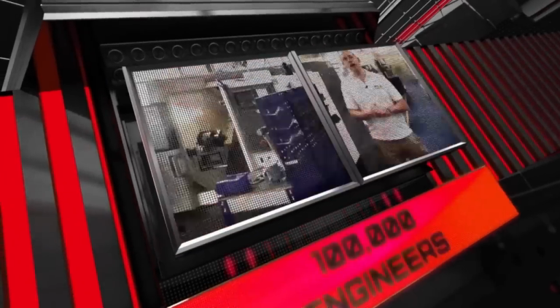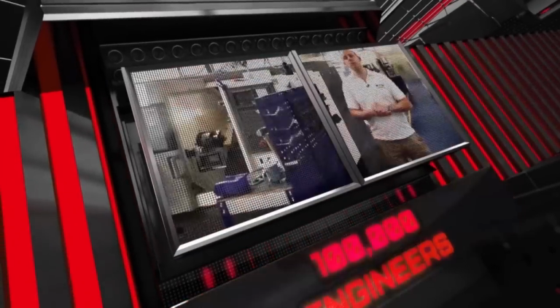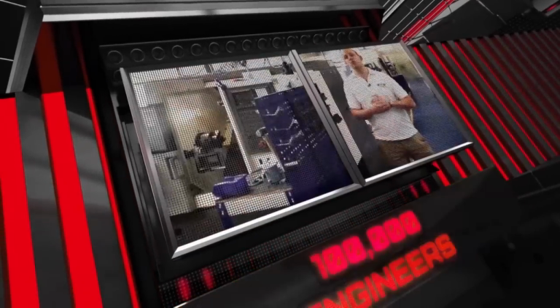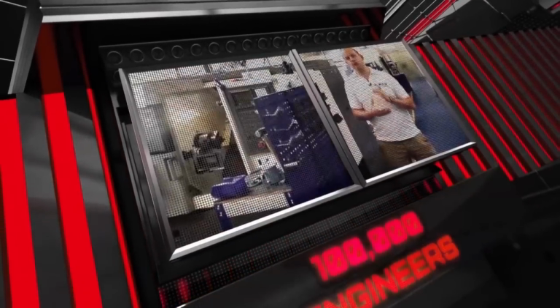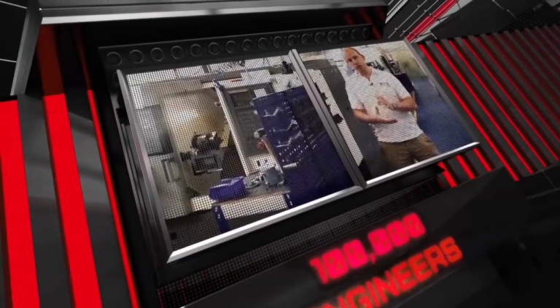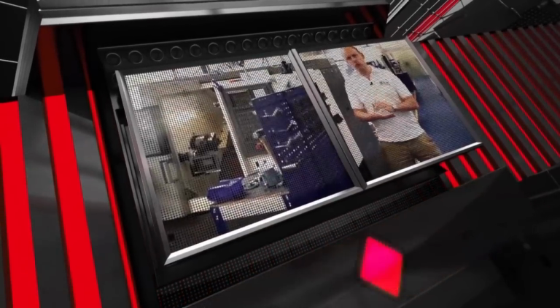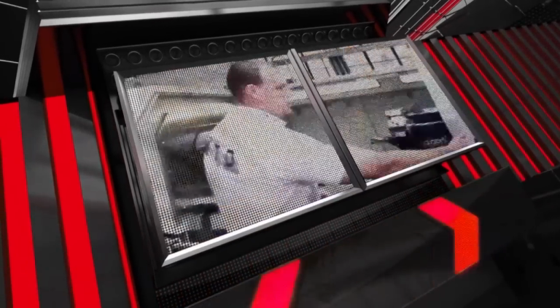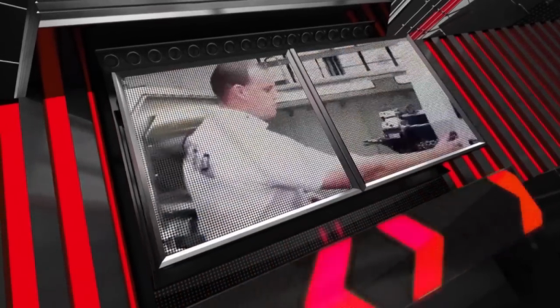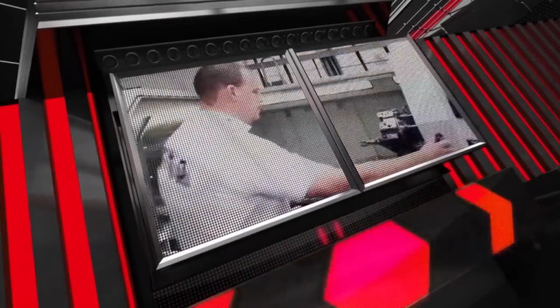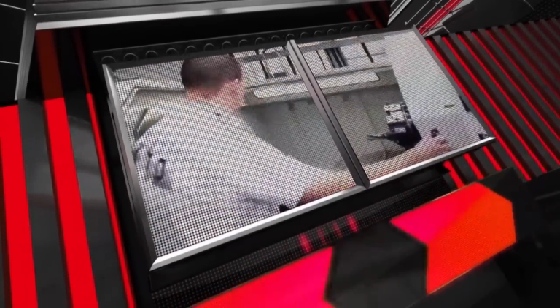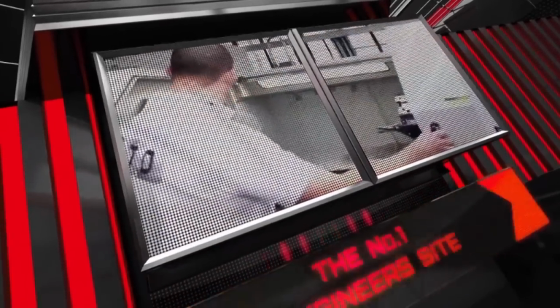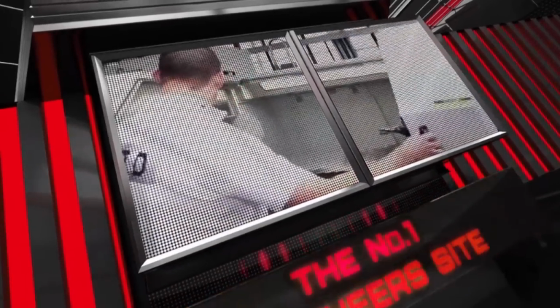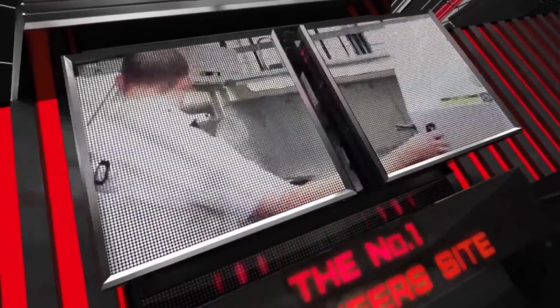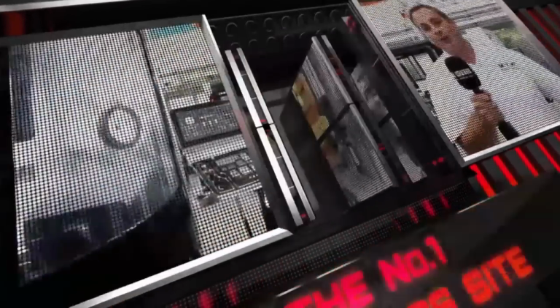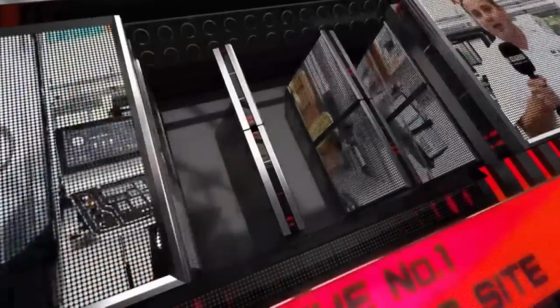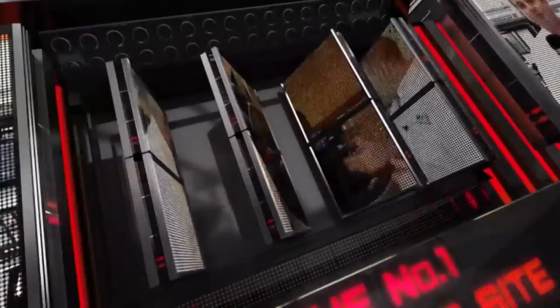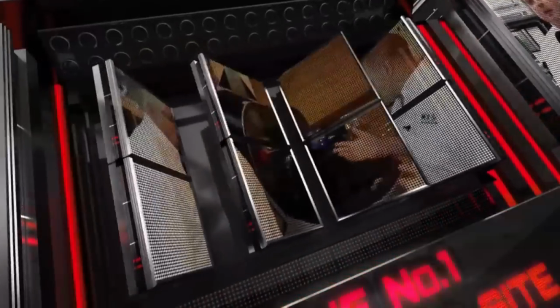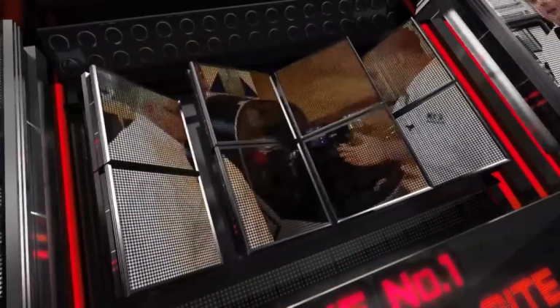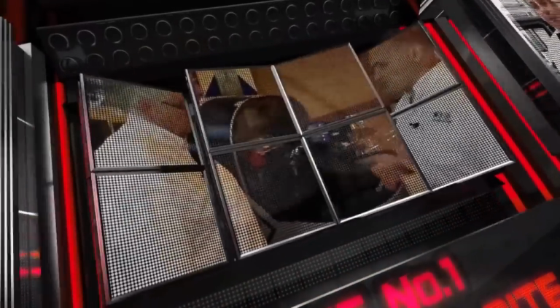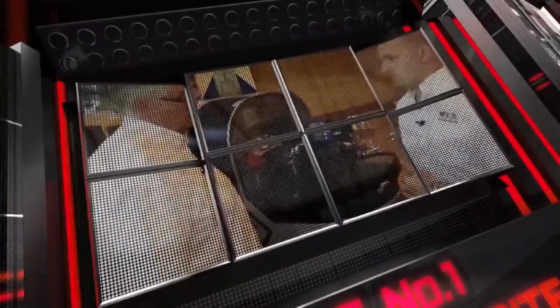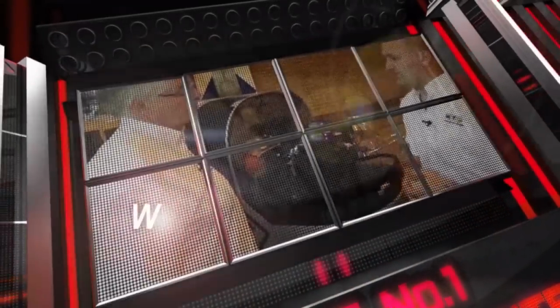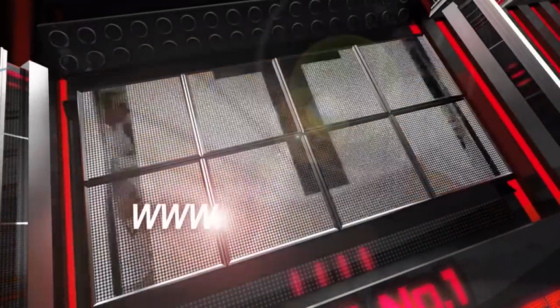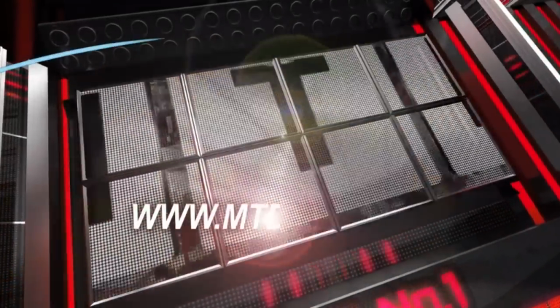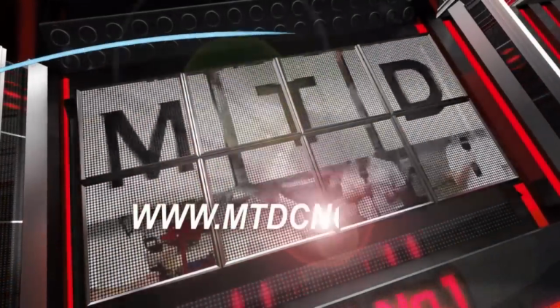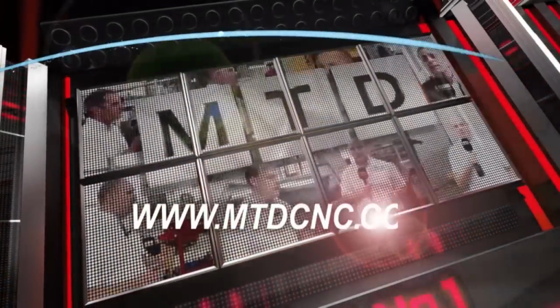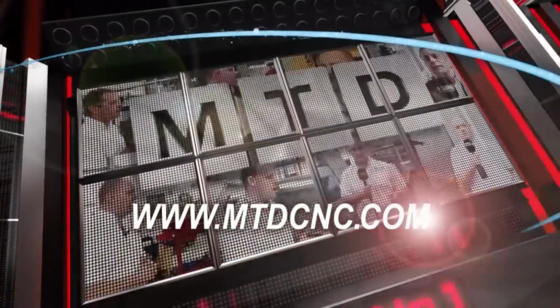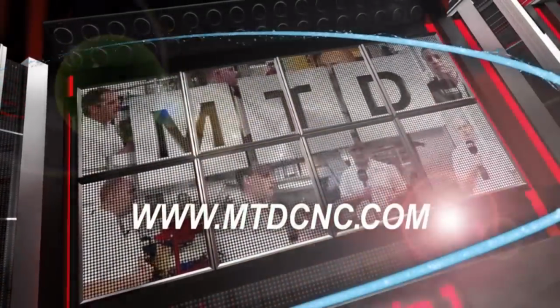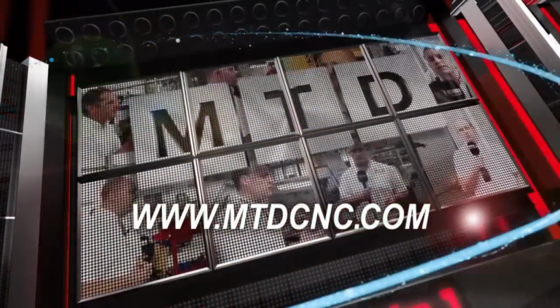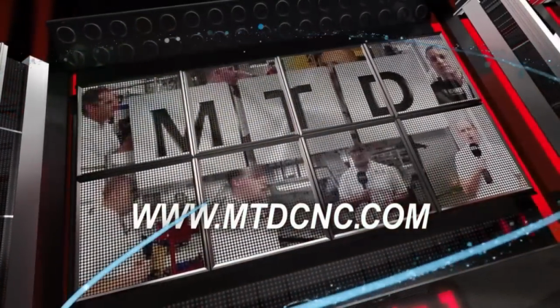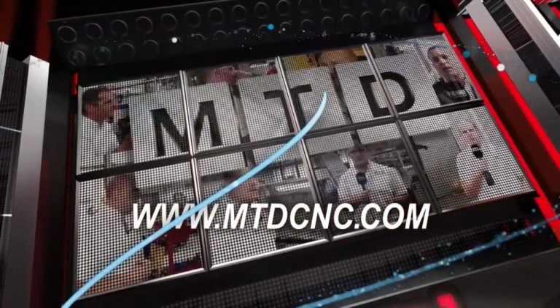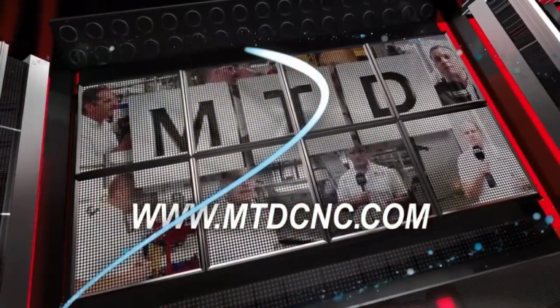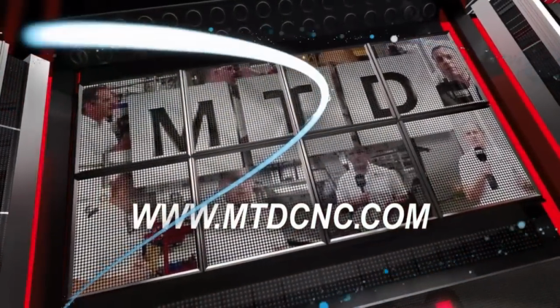MTD C&C, bringing you the latest engineering news via video media.